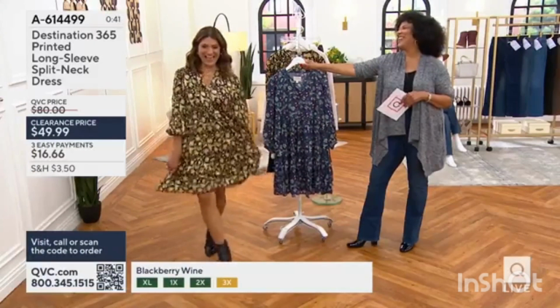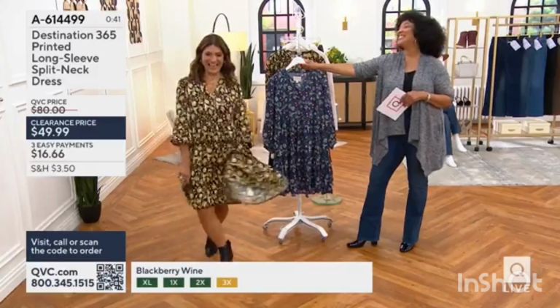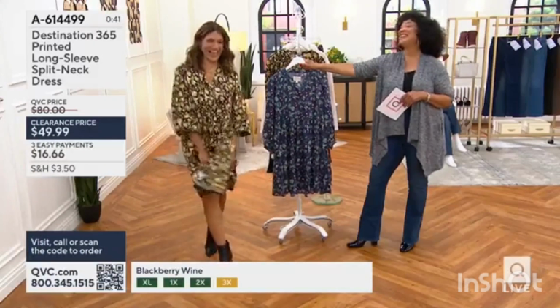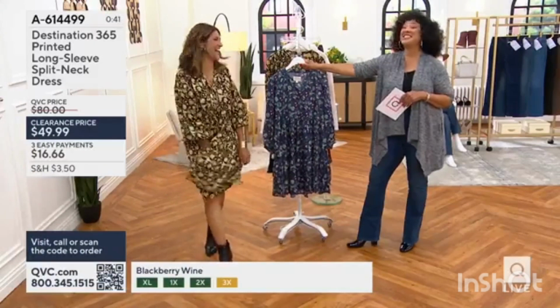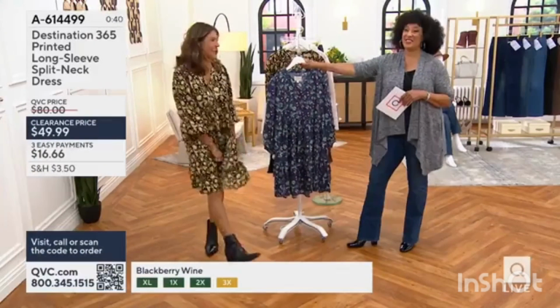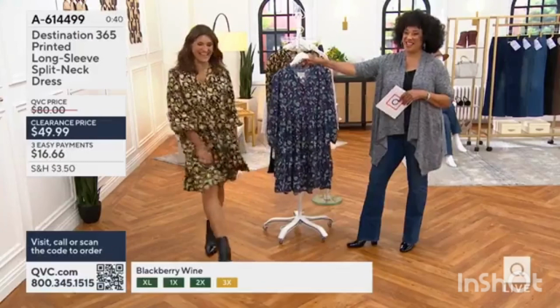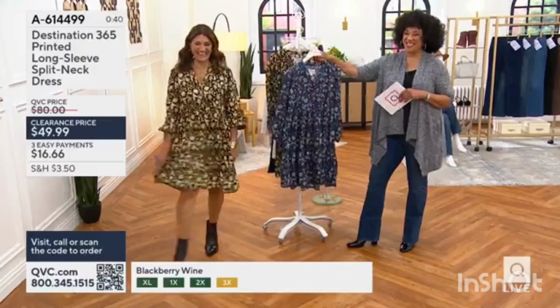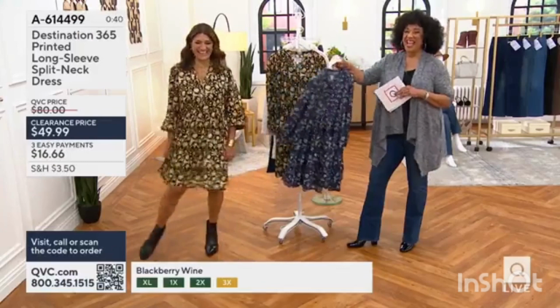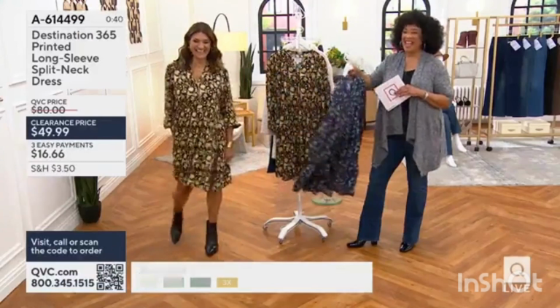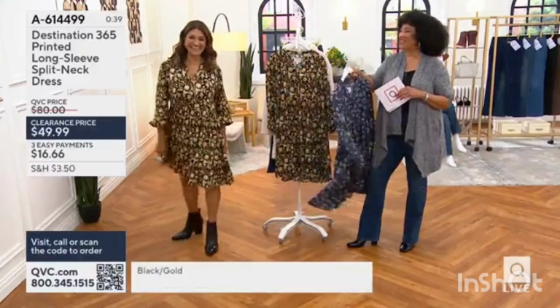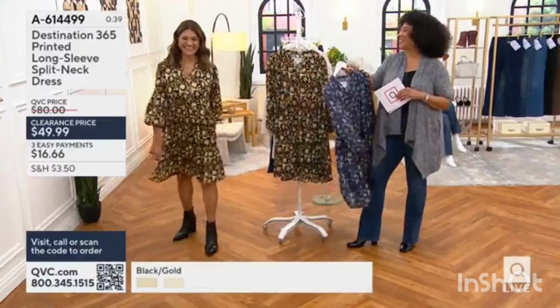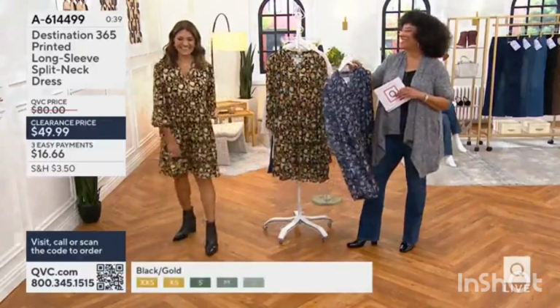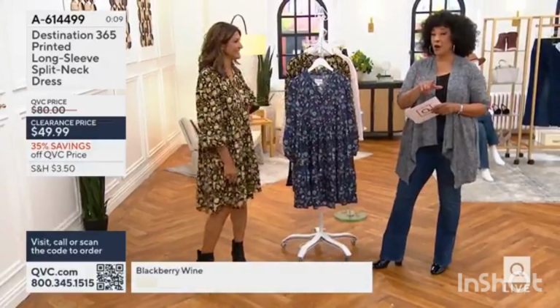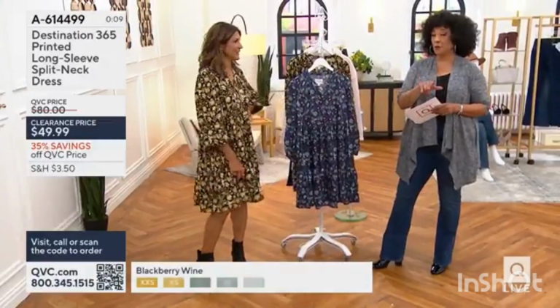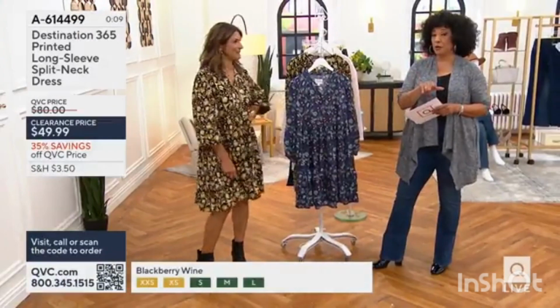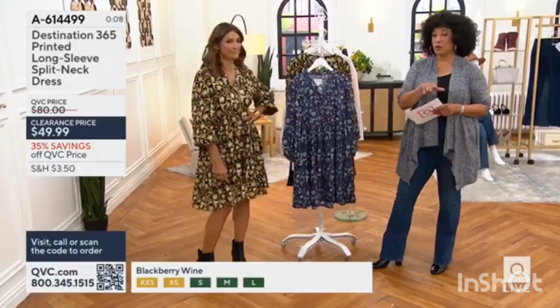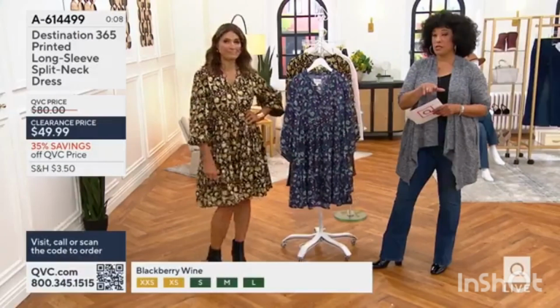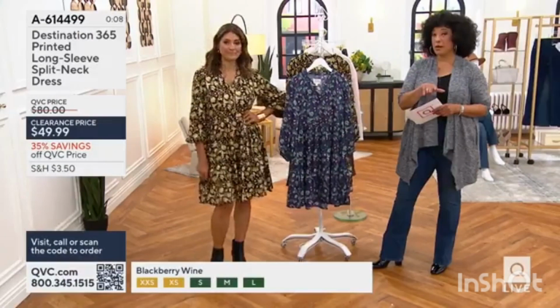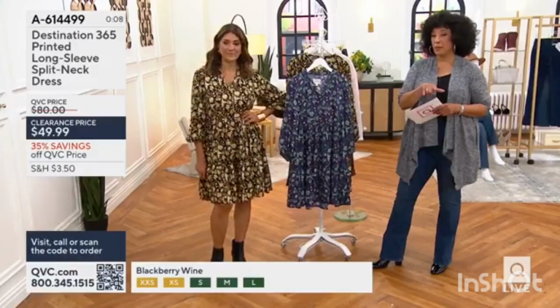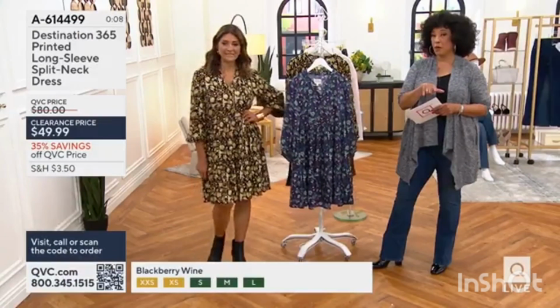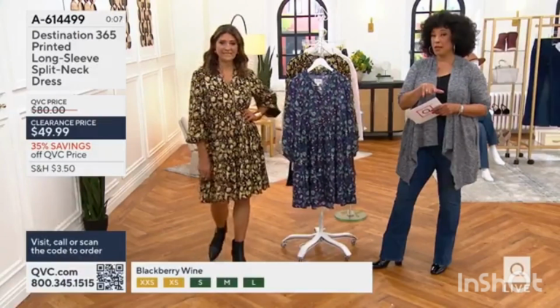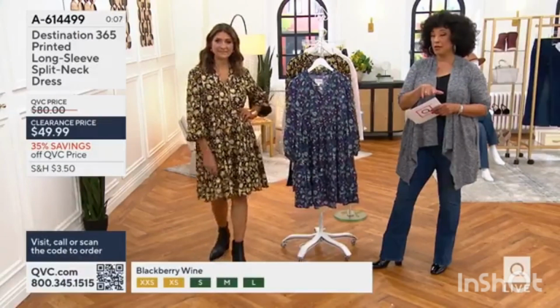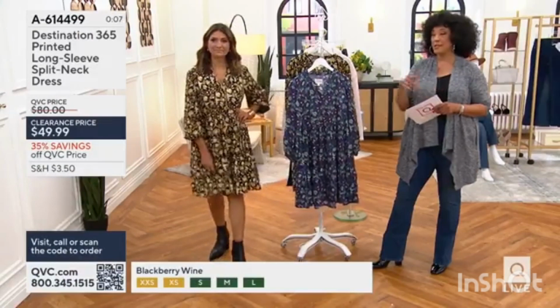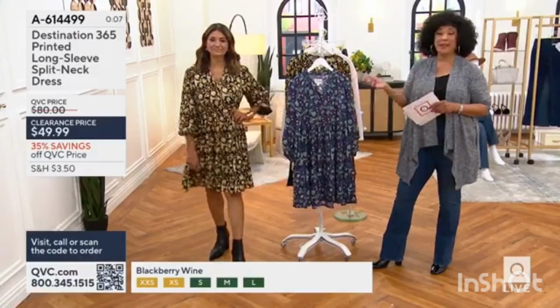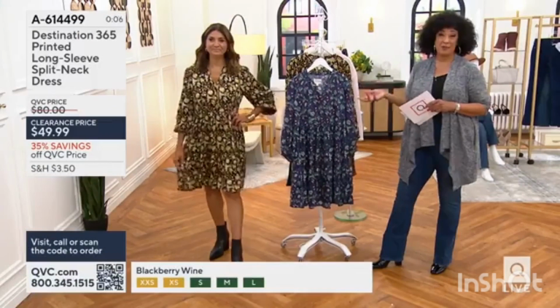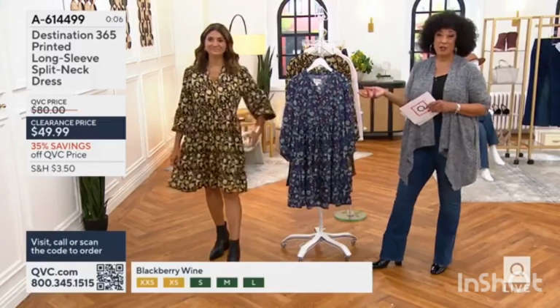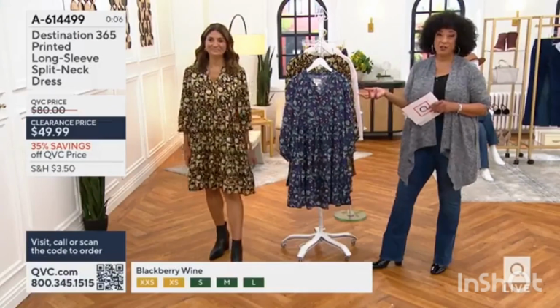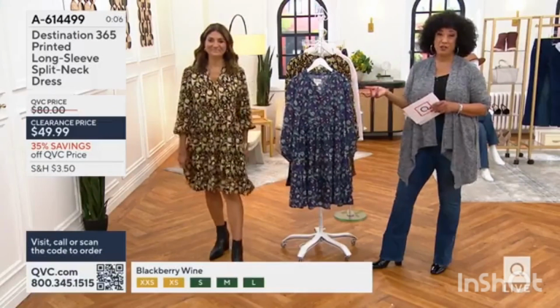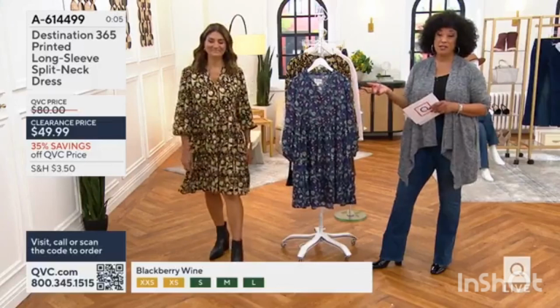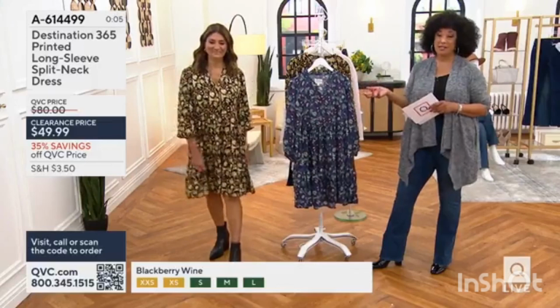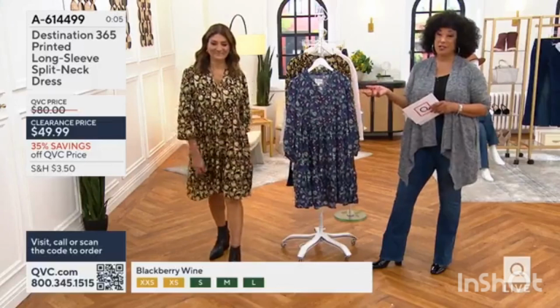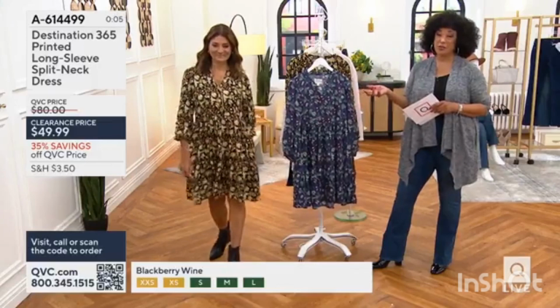It's a dancing dress. And if you want the cut off the regular QVC price — this is a nice introduction to the Destination 365.